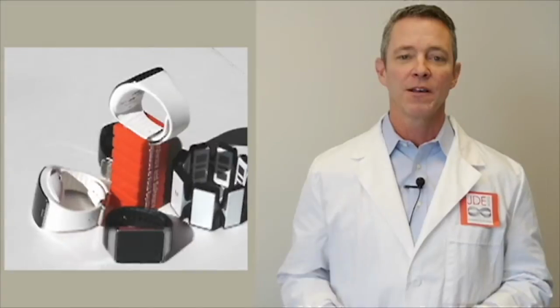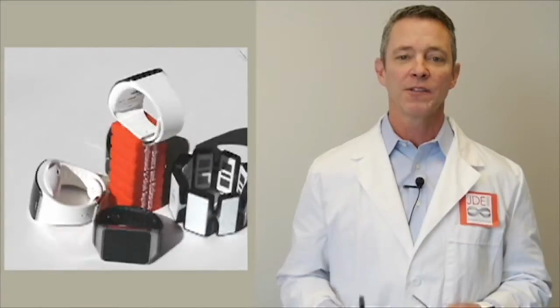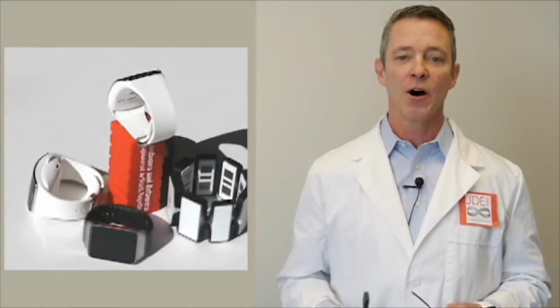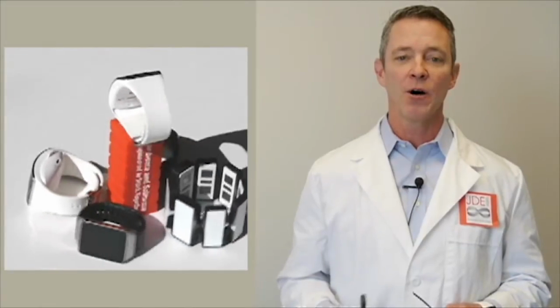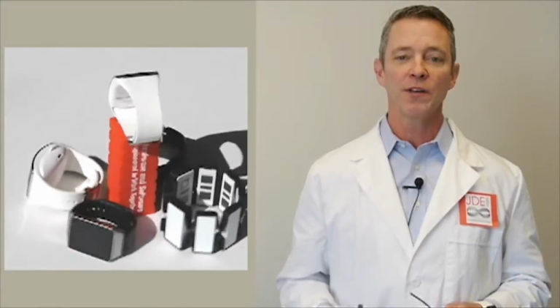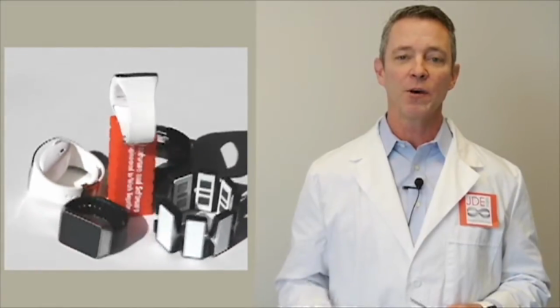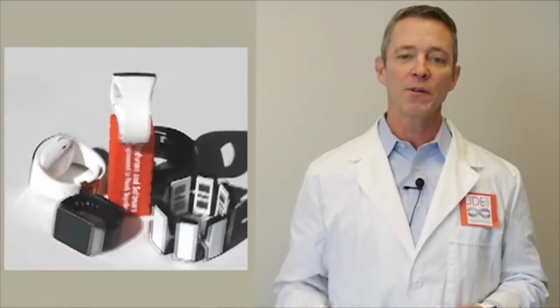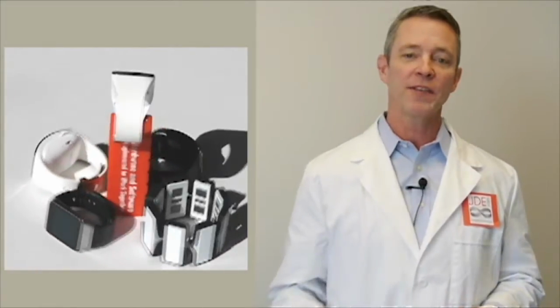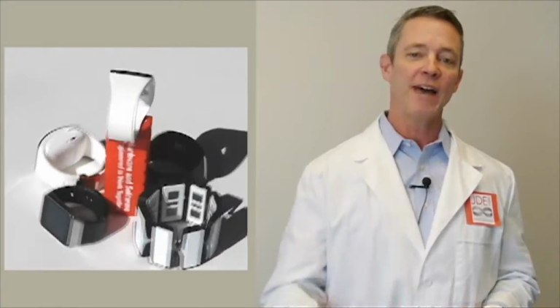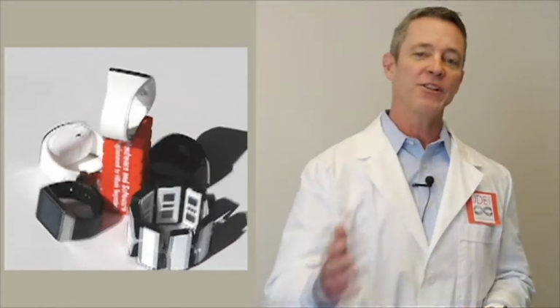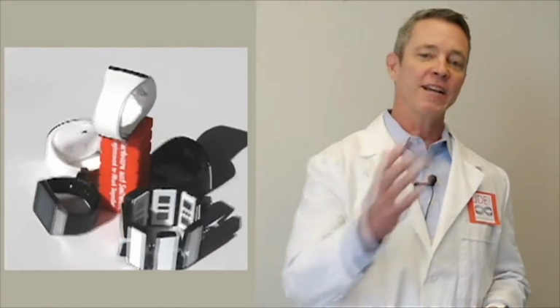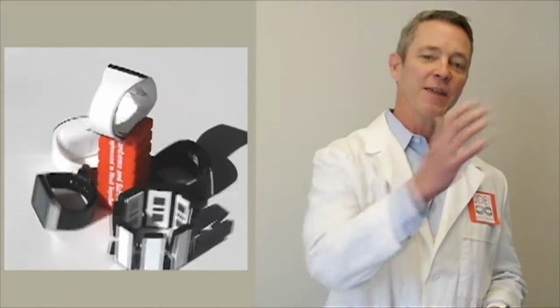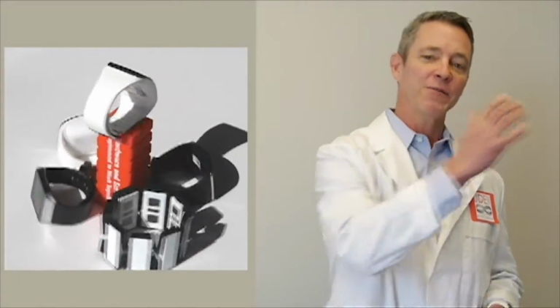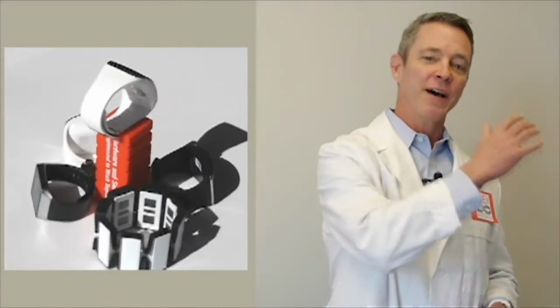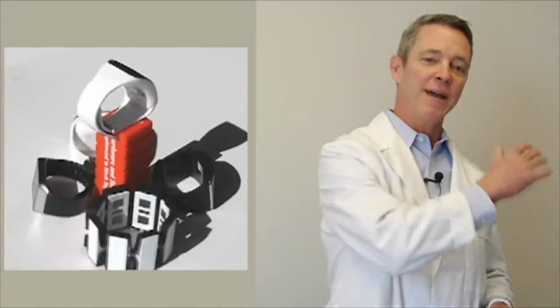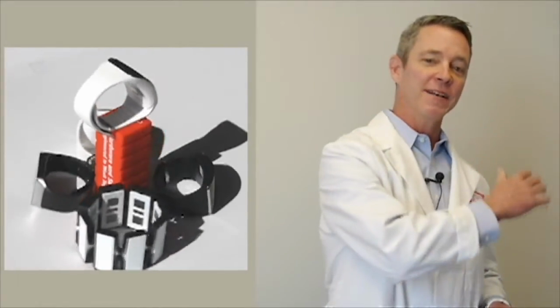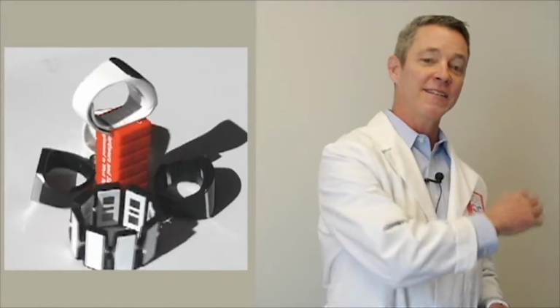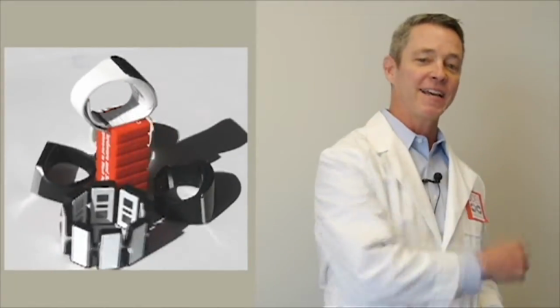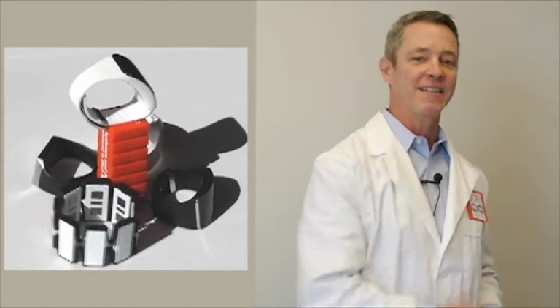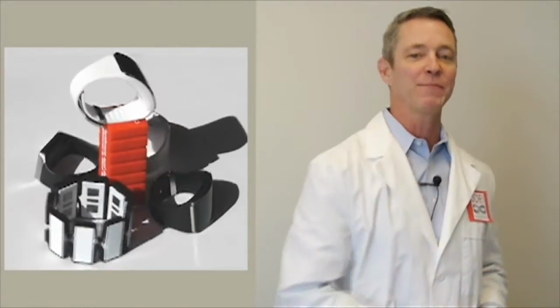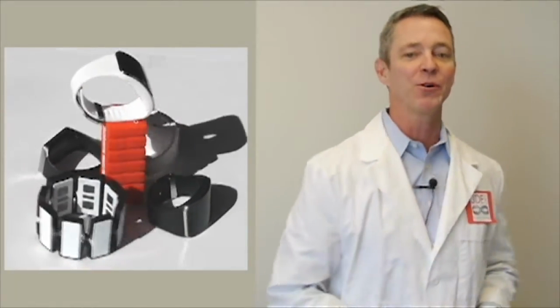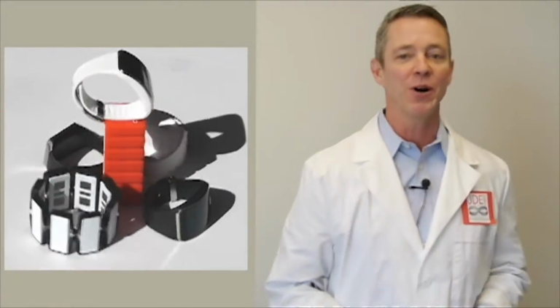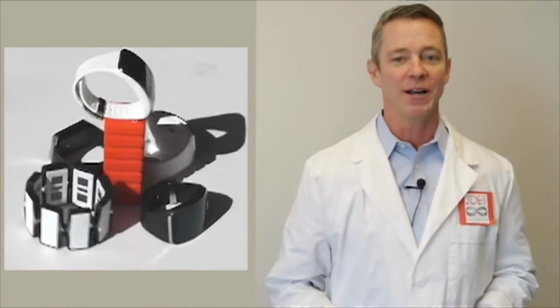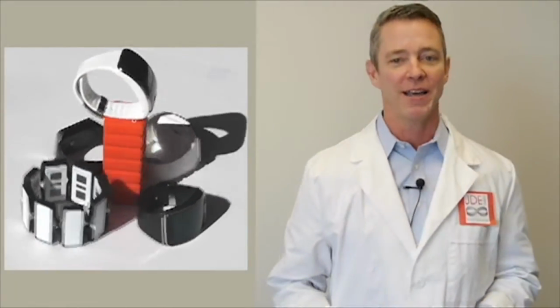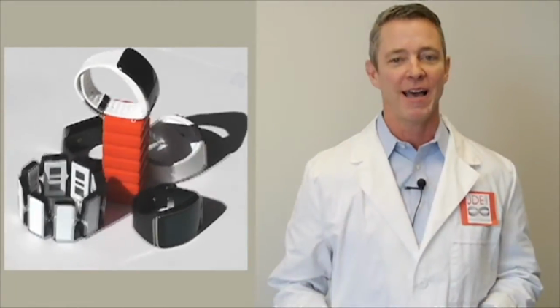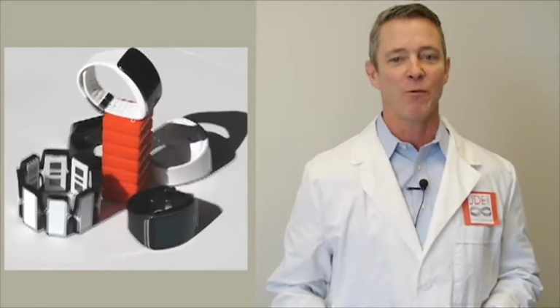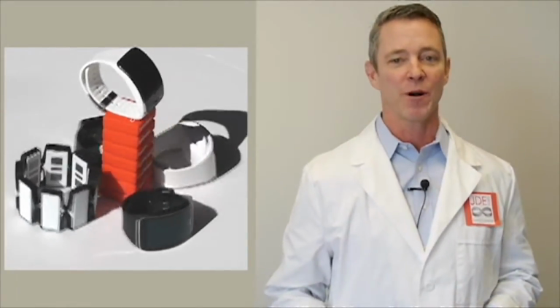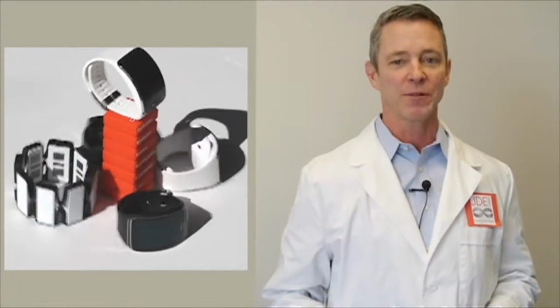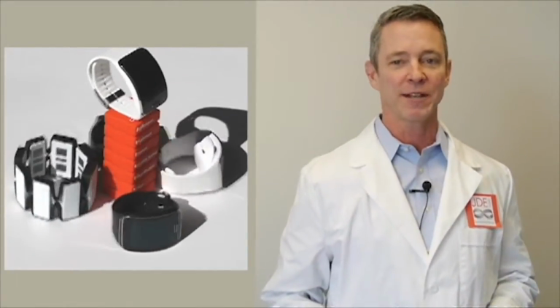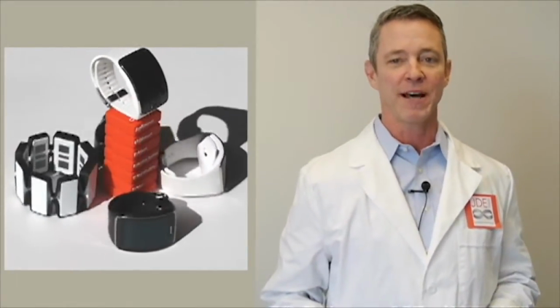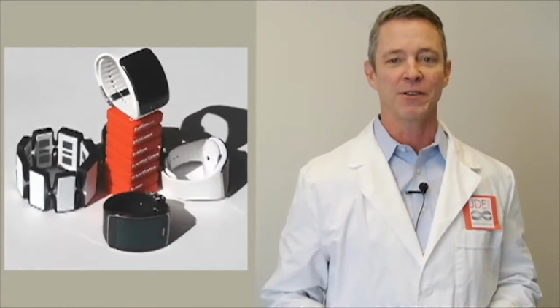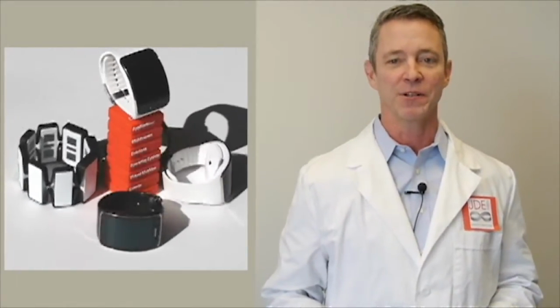So let's go inside the JD Edwards Labs and take a deeper look at wearable technologies.